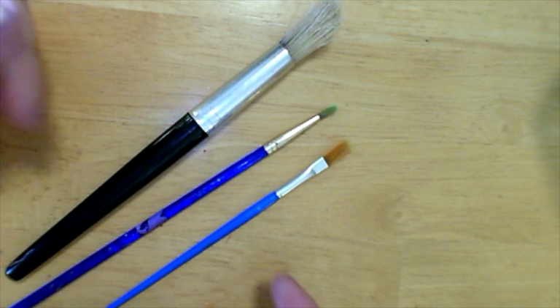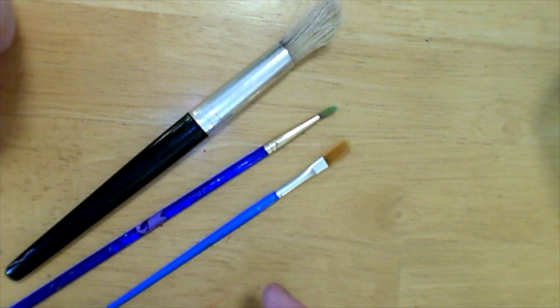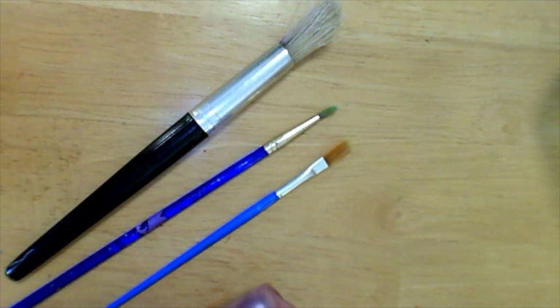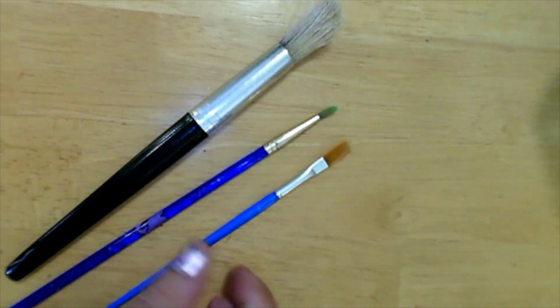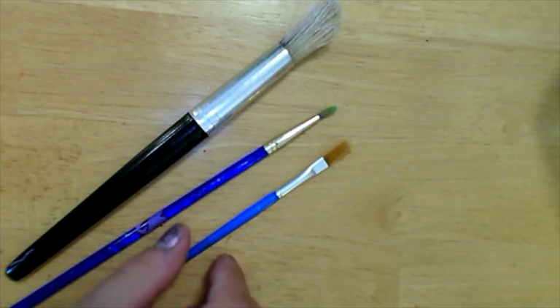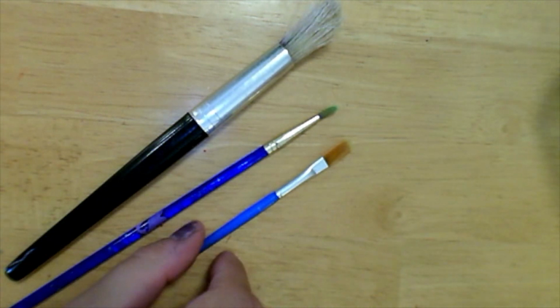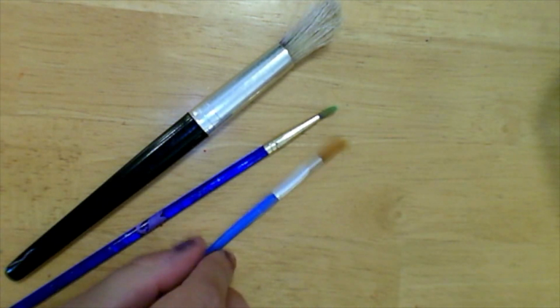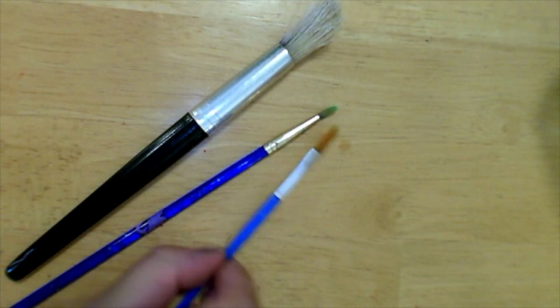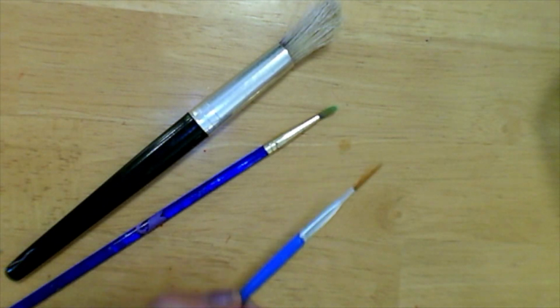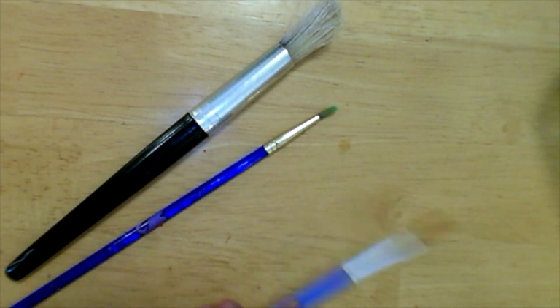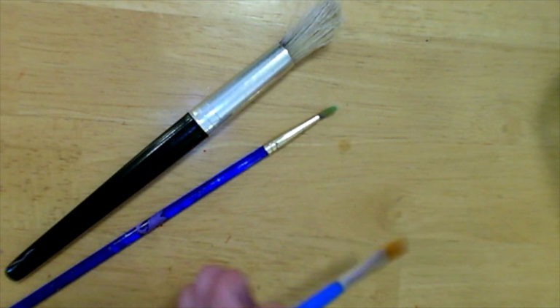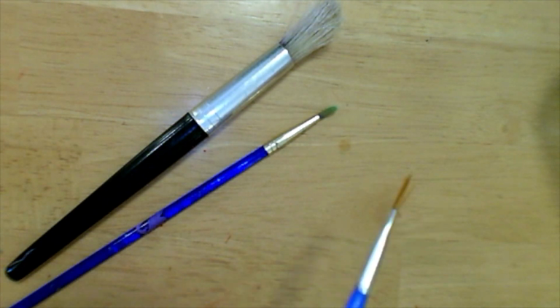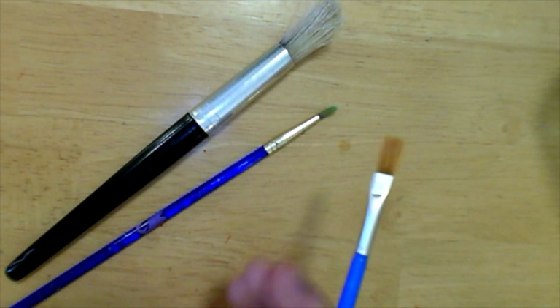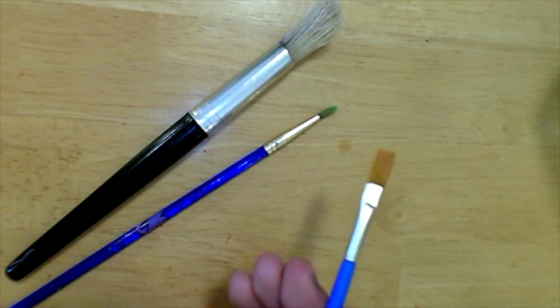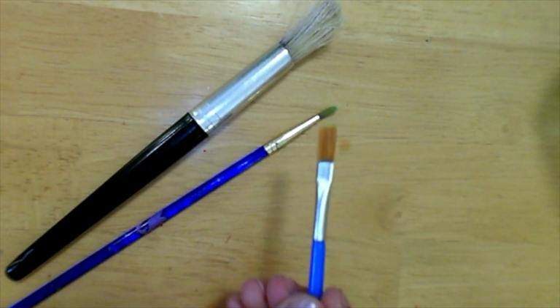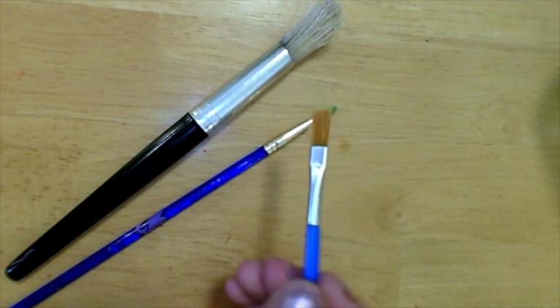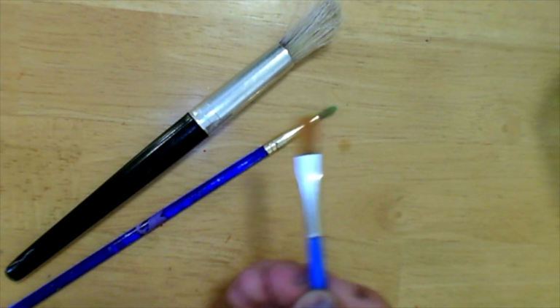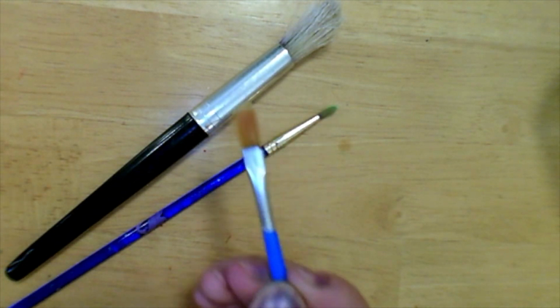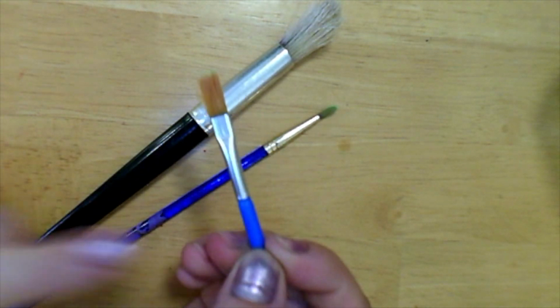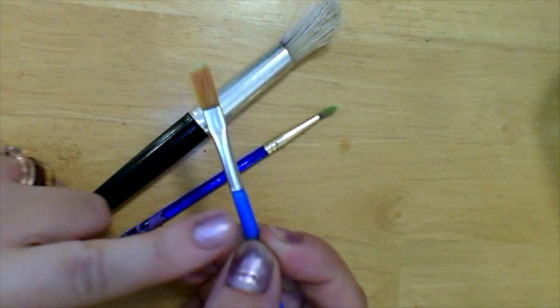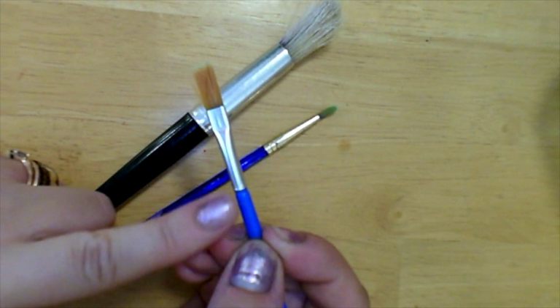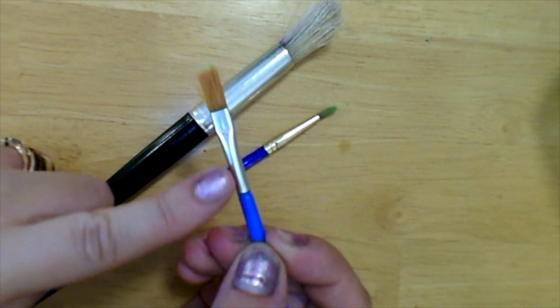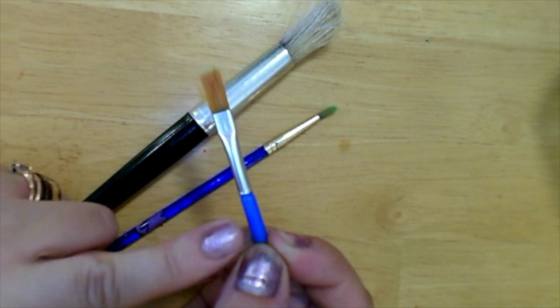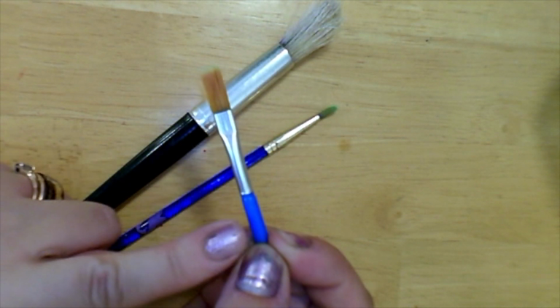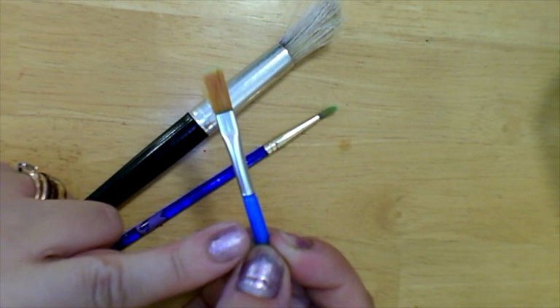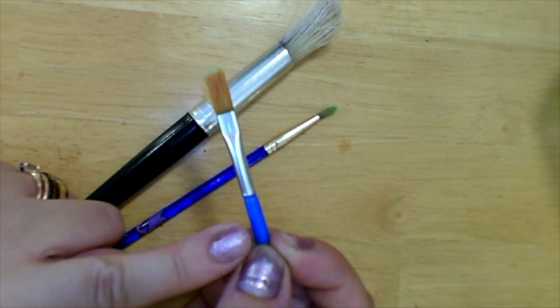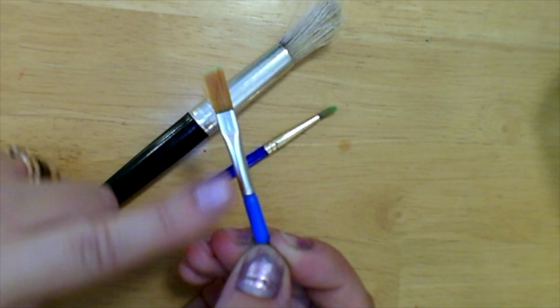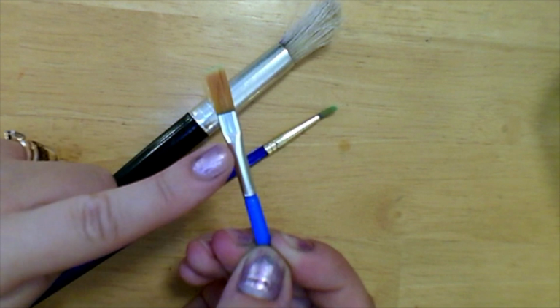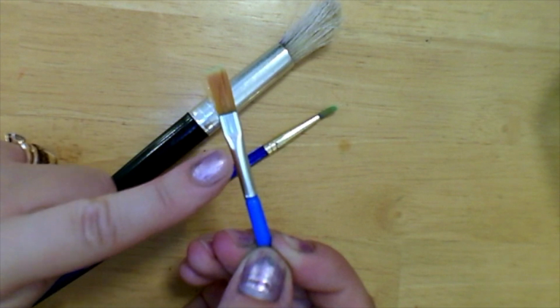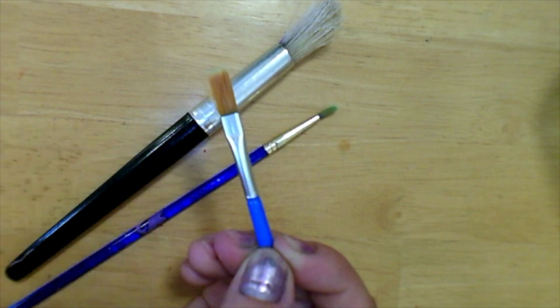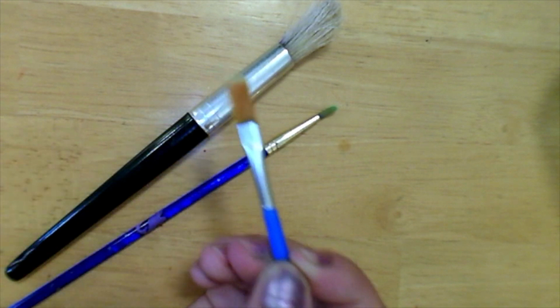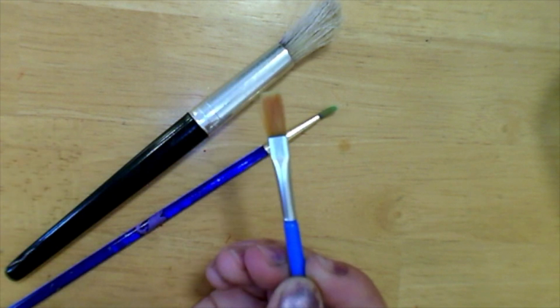When you hold on to a brush you want to hold it with your fingers behind the ferrule of the brush.